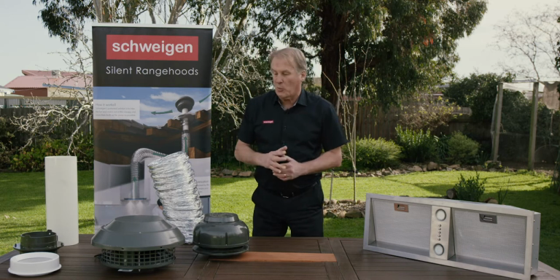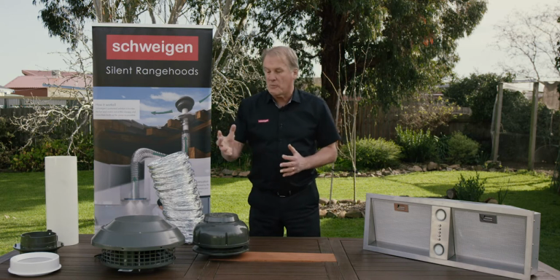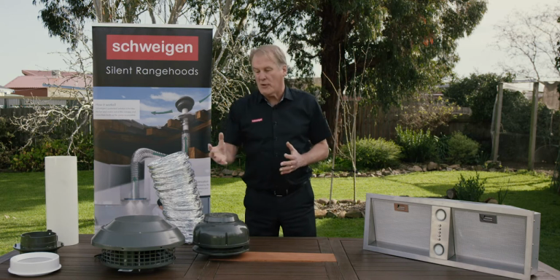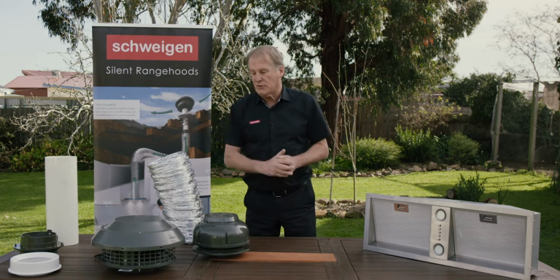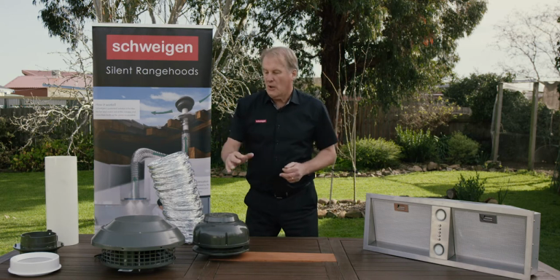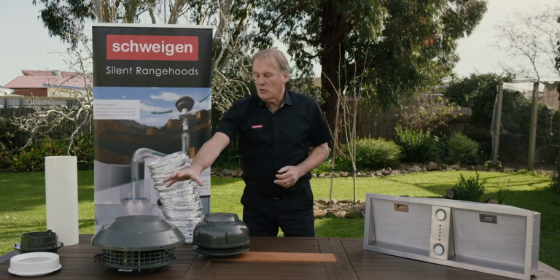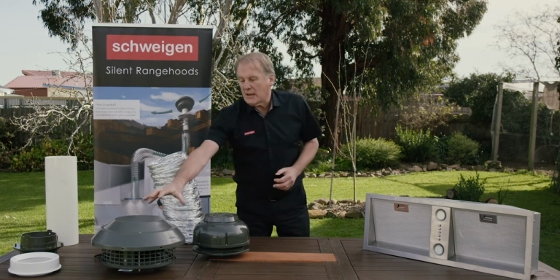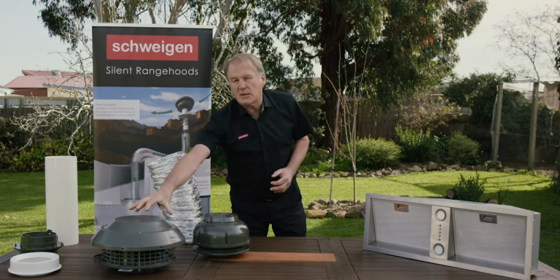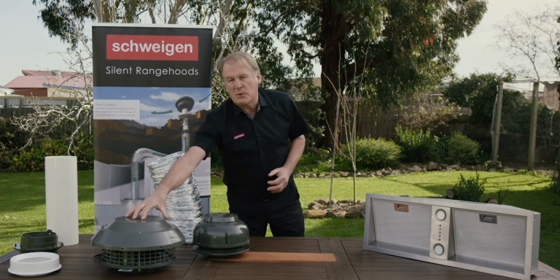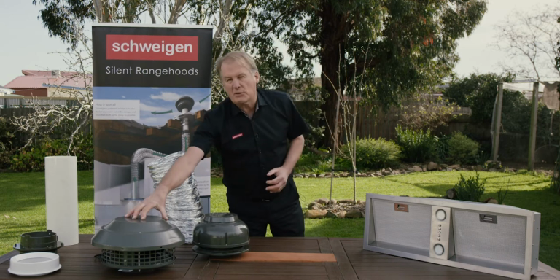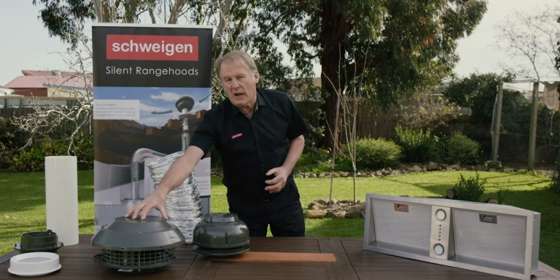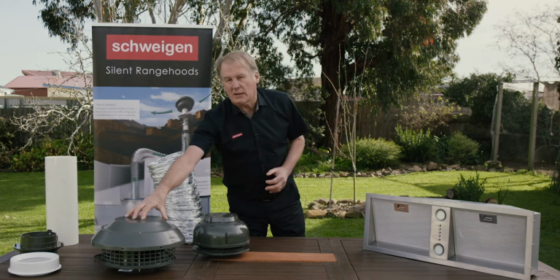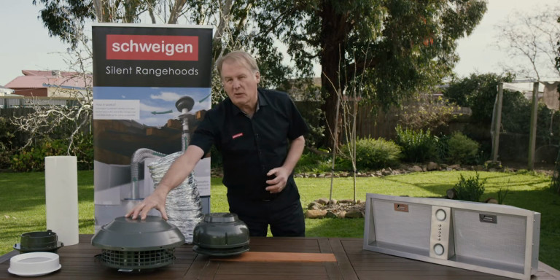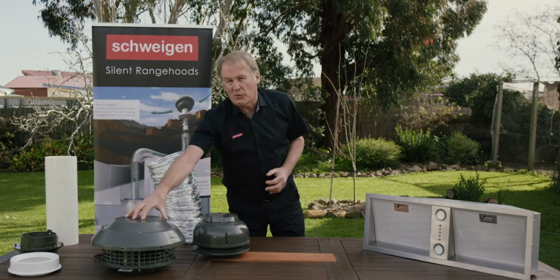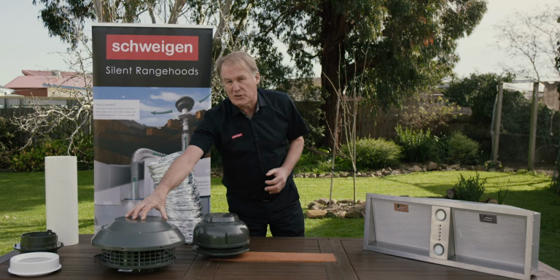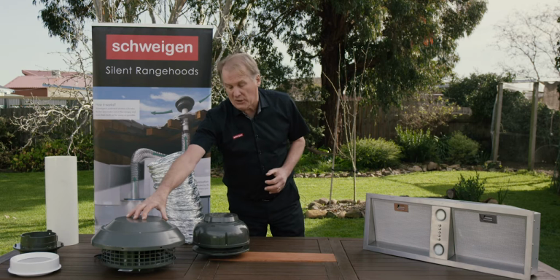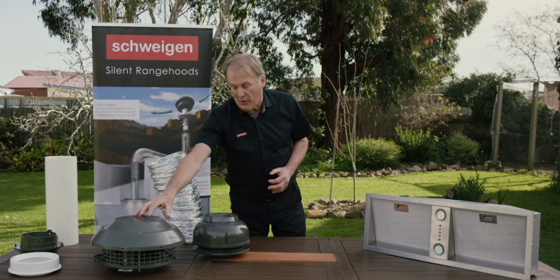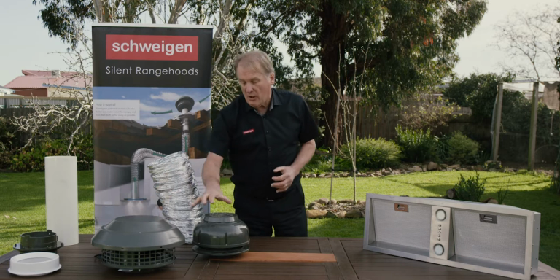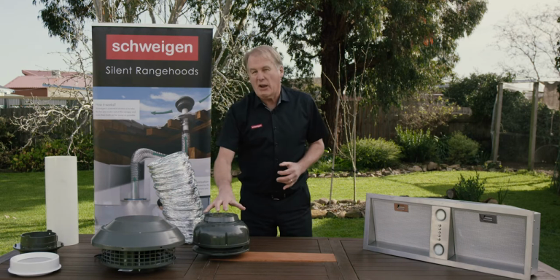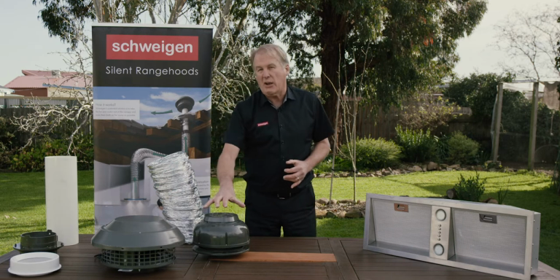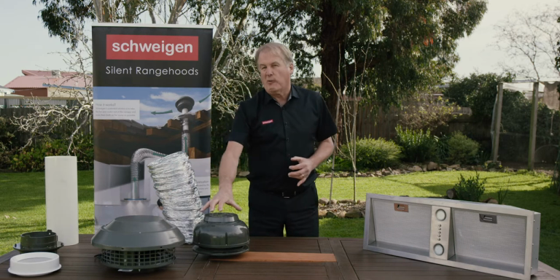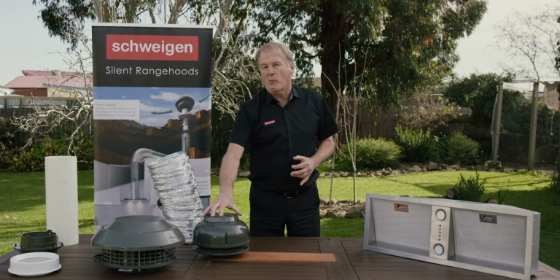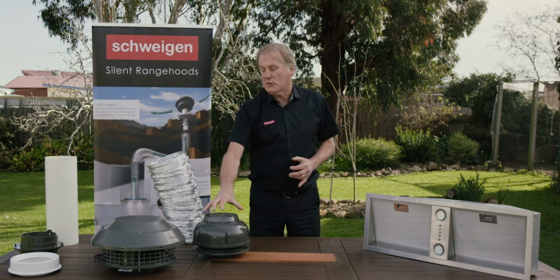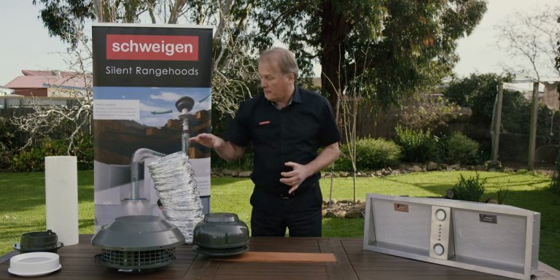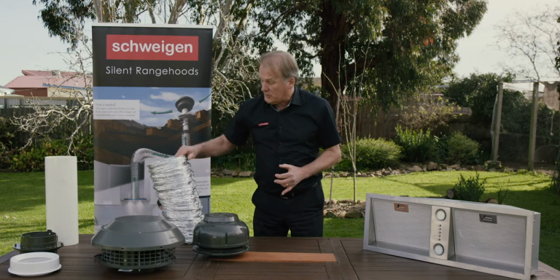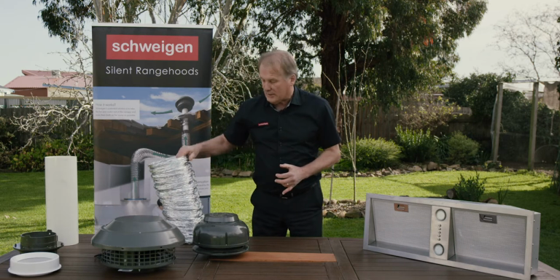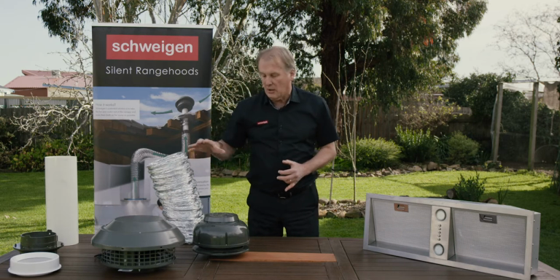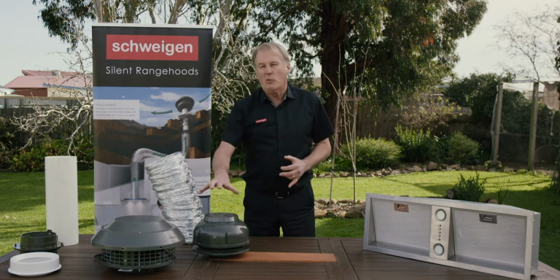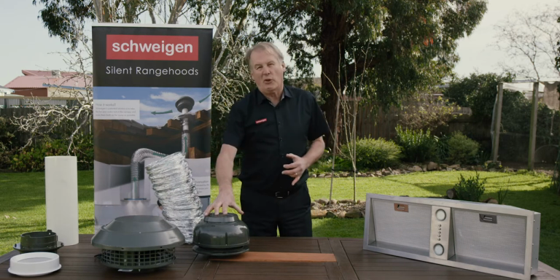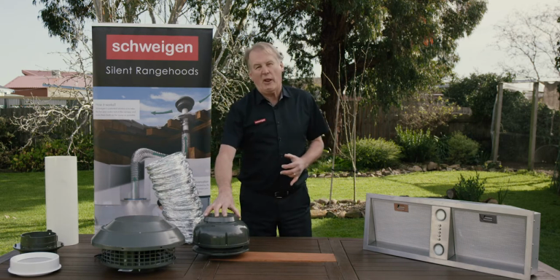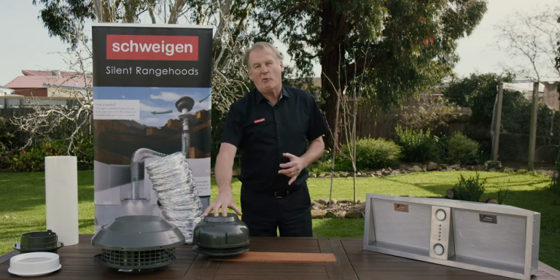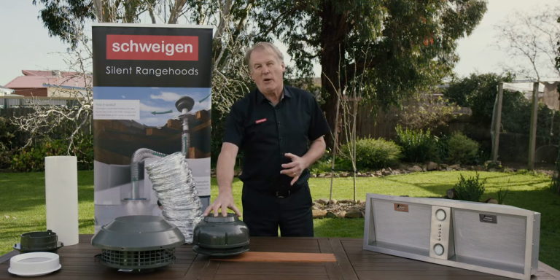With the motors, you get six metres of ducting with the 1600, and you get four metres of ducting with the 900 motor.